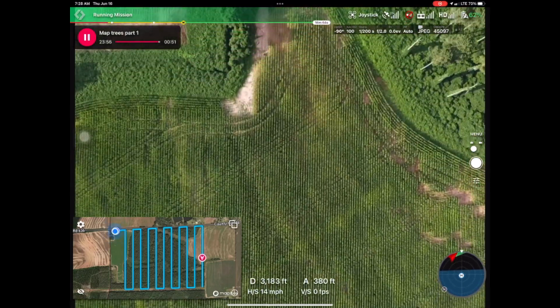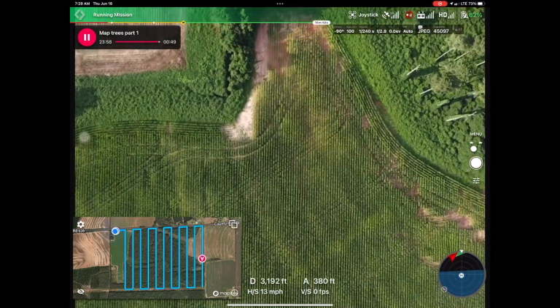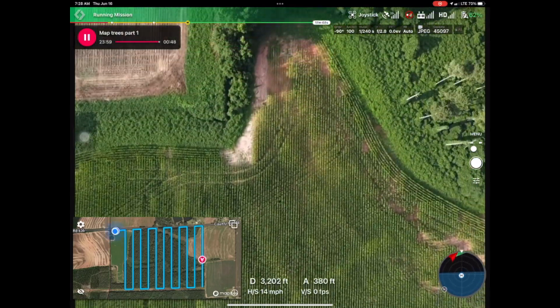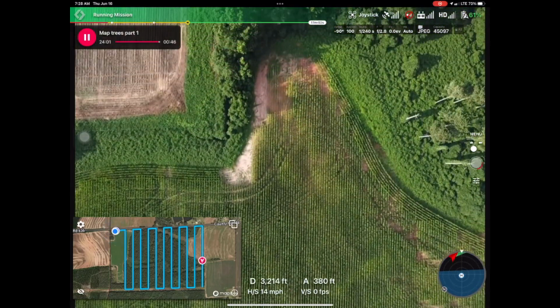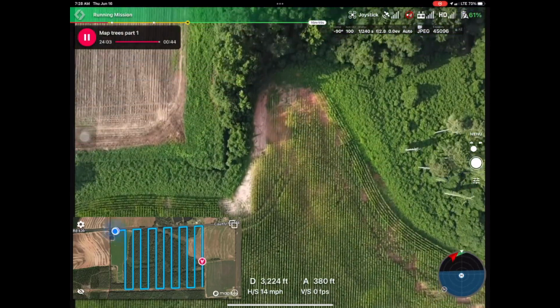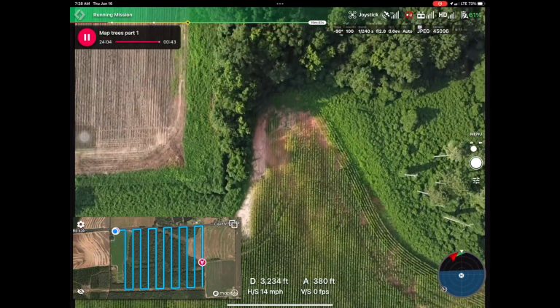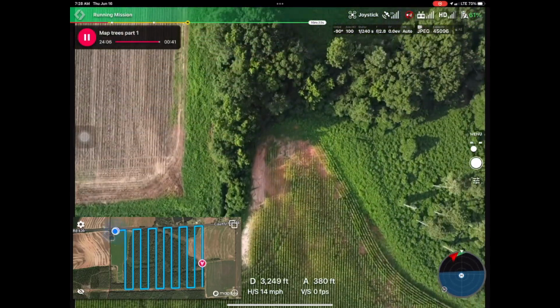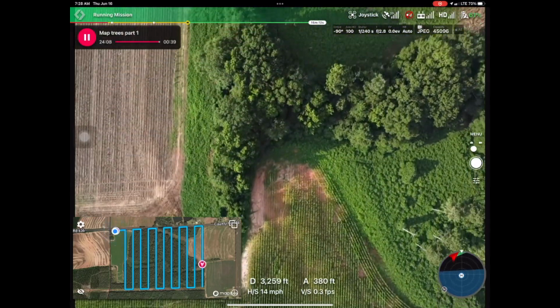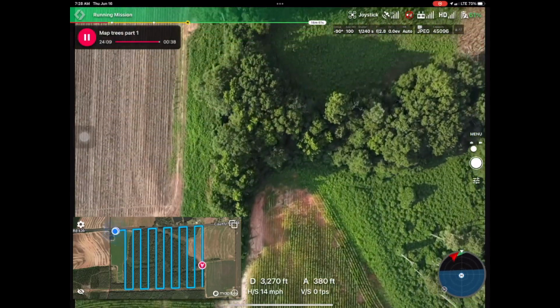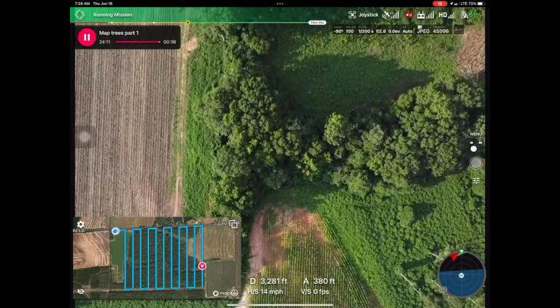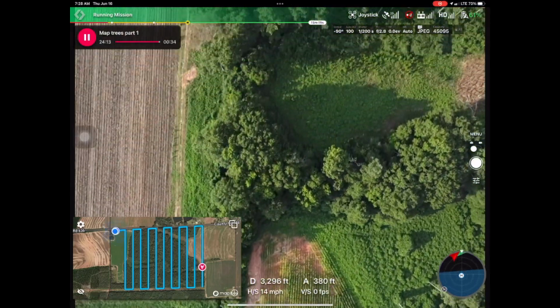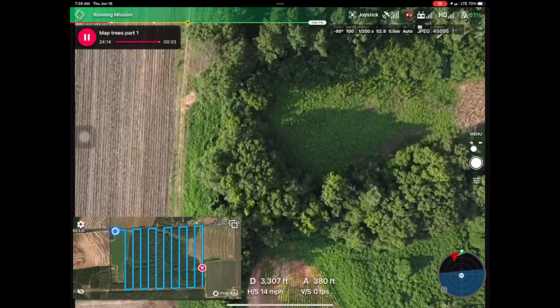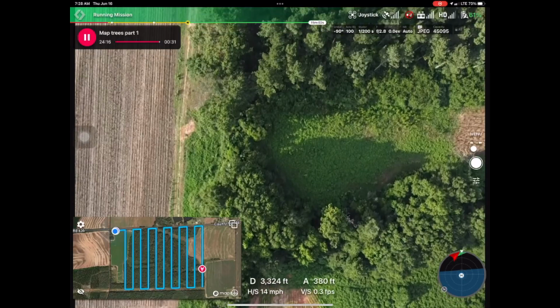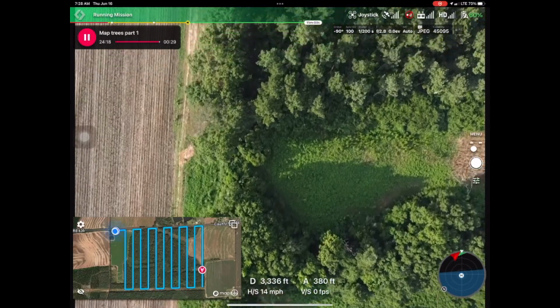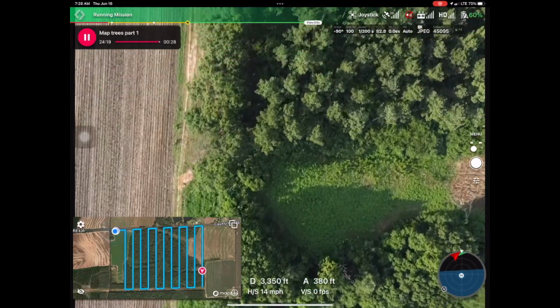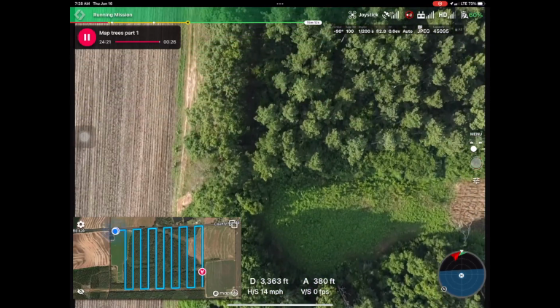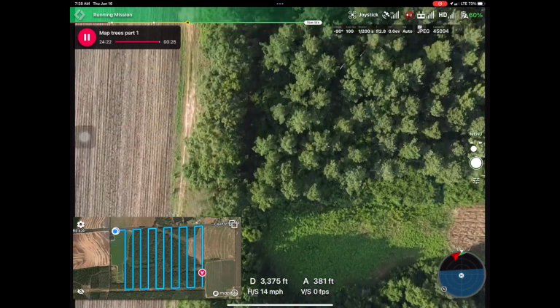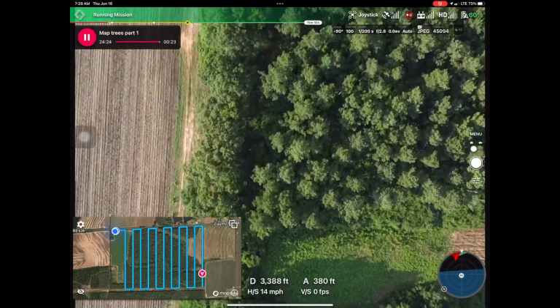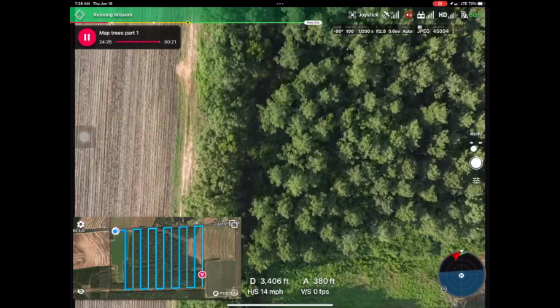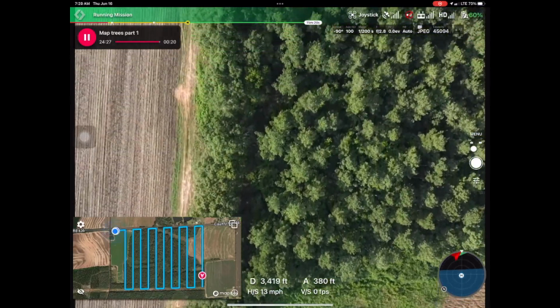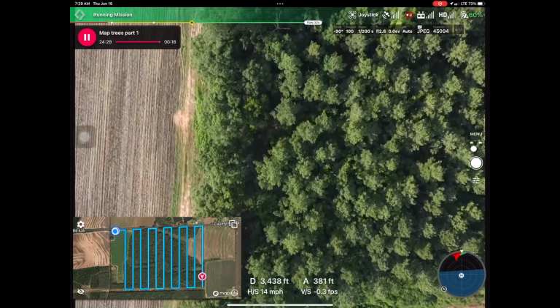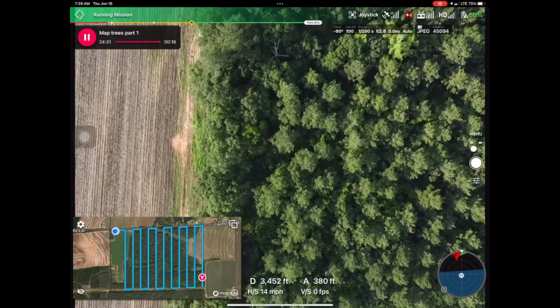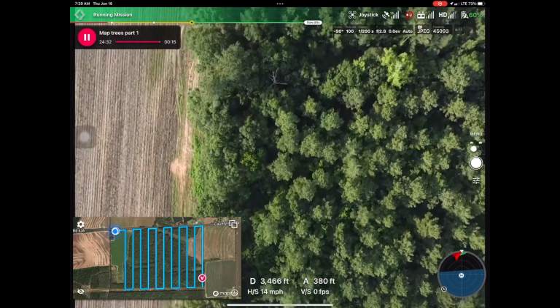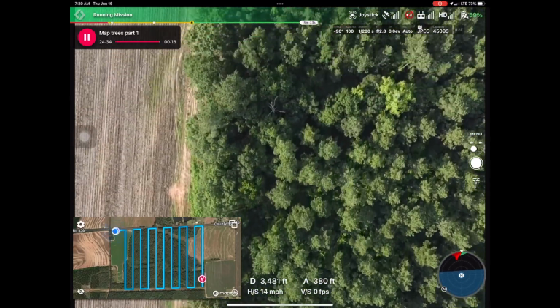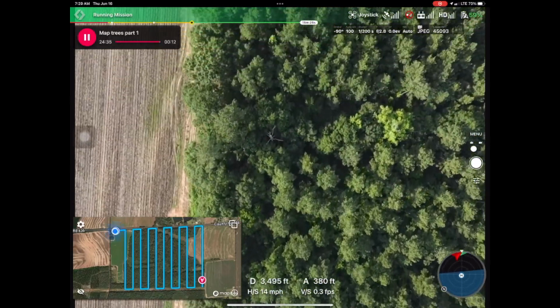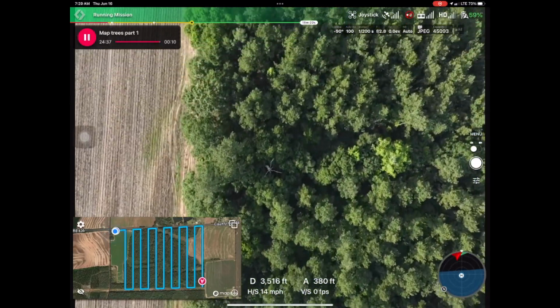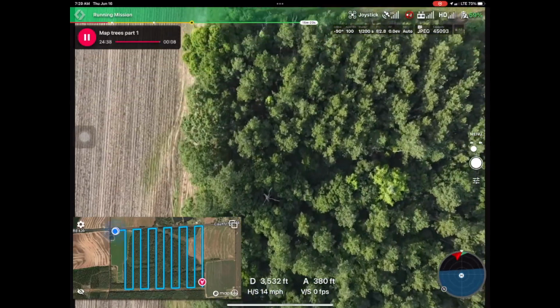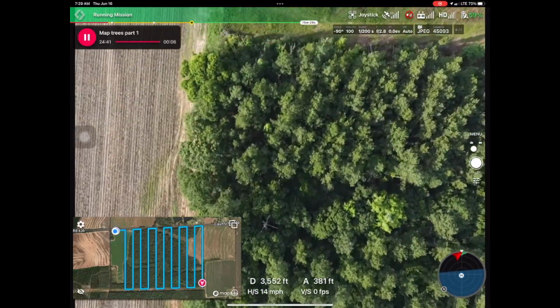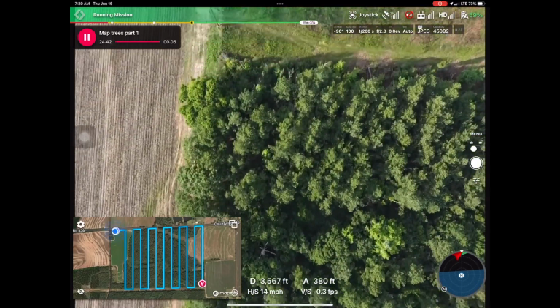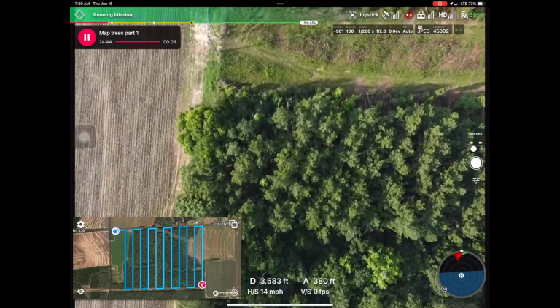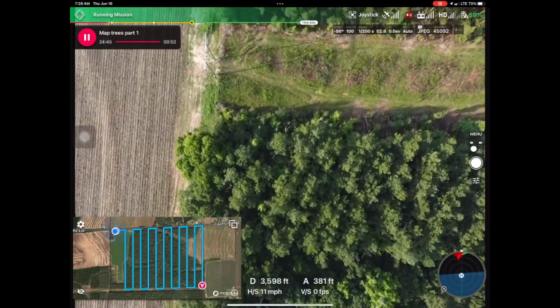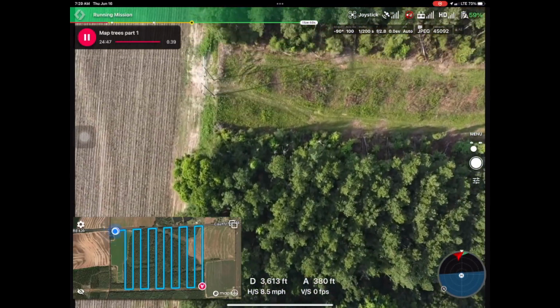When the mapping mission is complete, the DJI drone automatically returns to its previous home position.